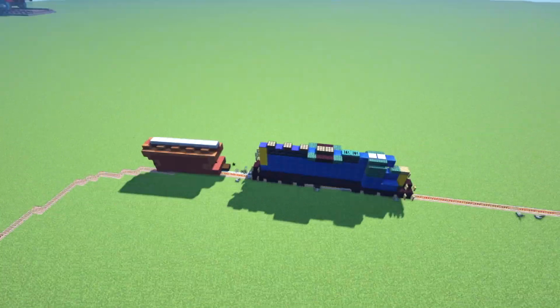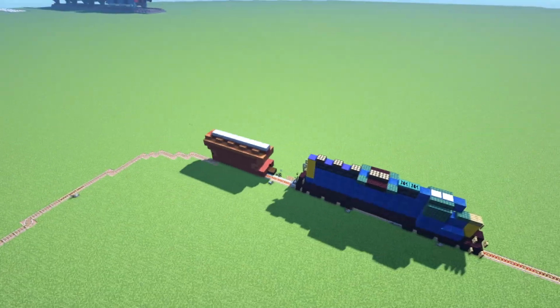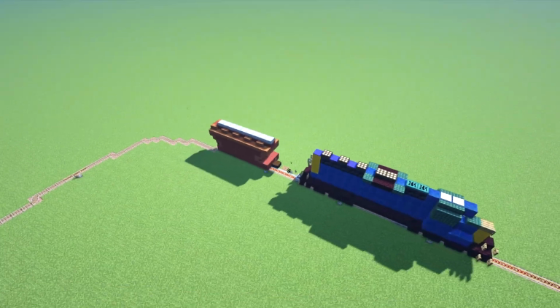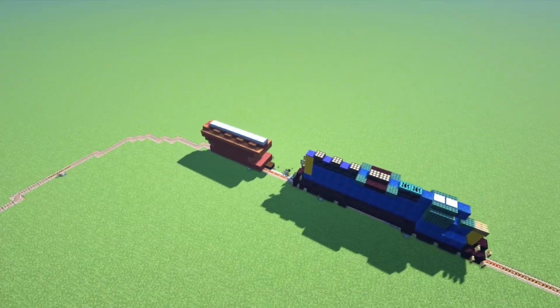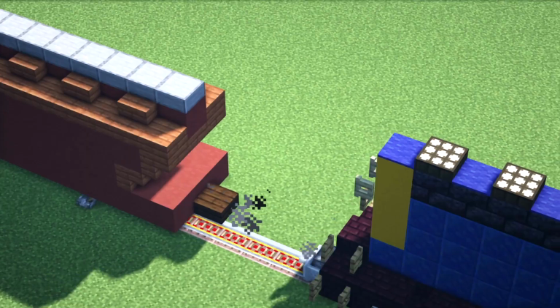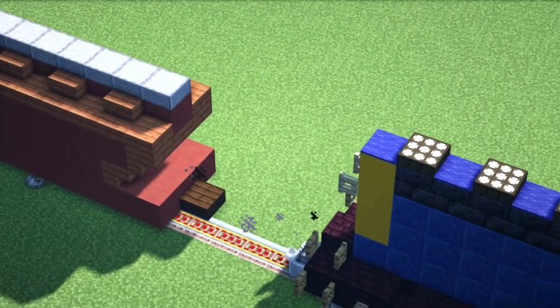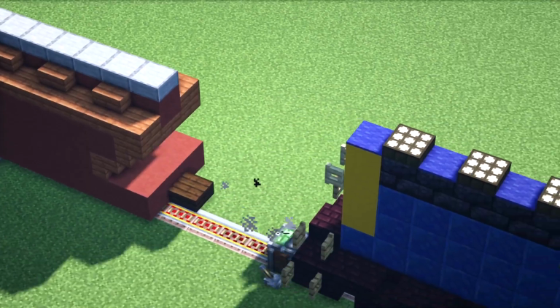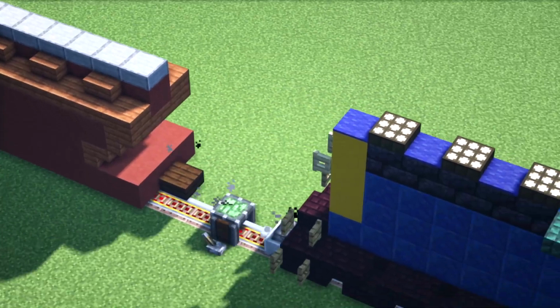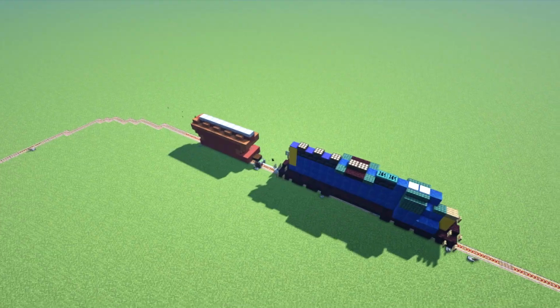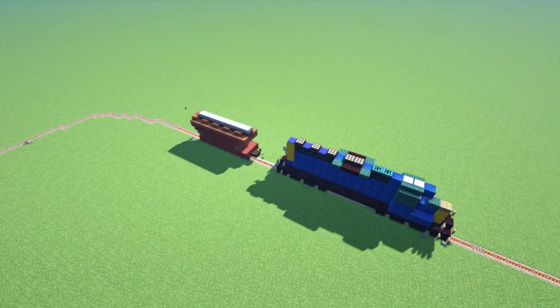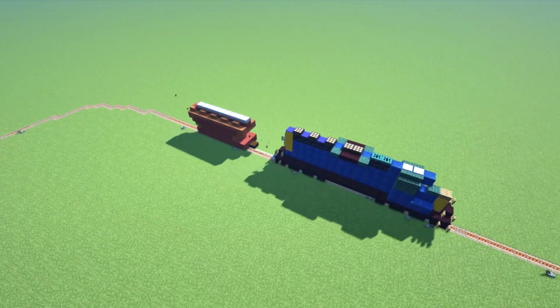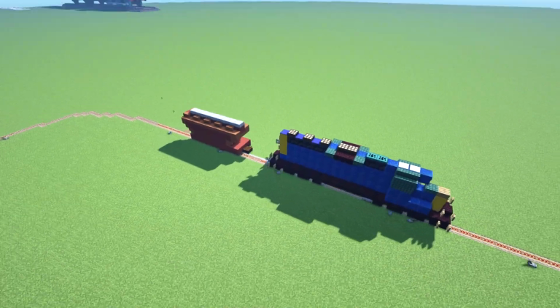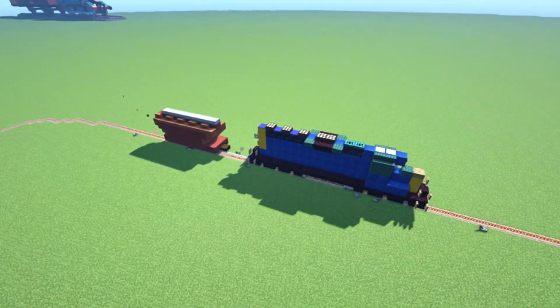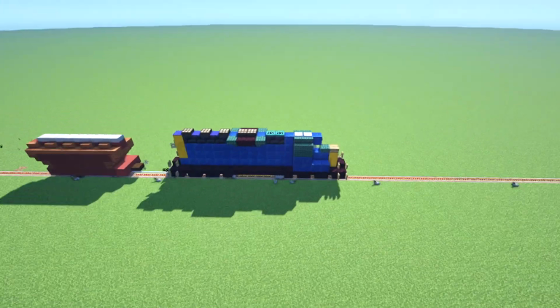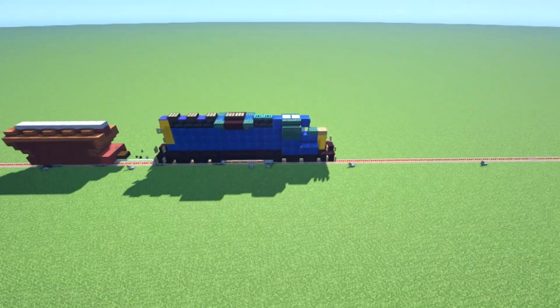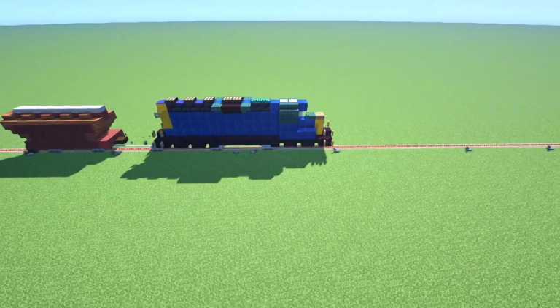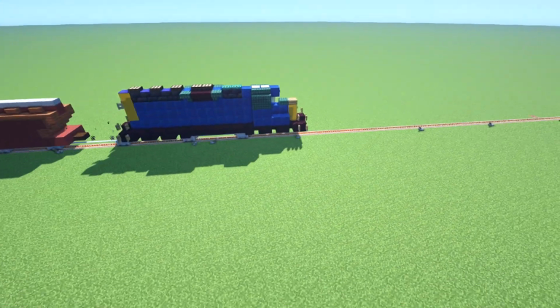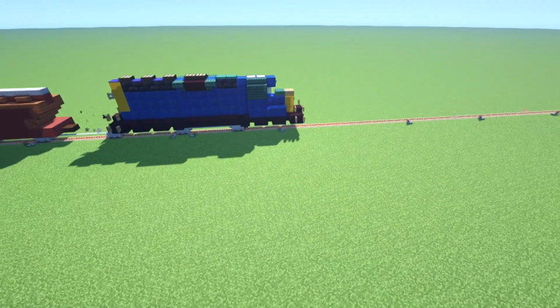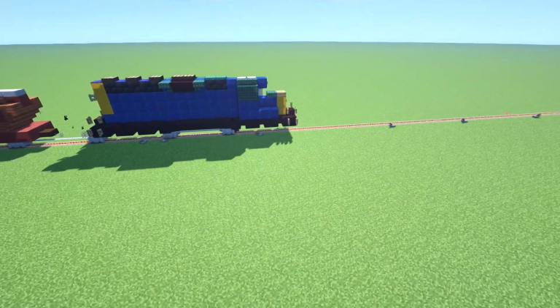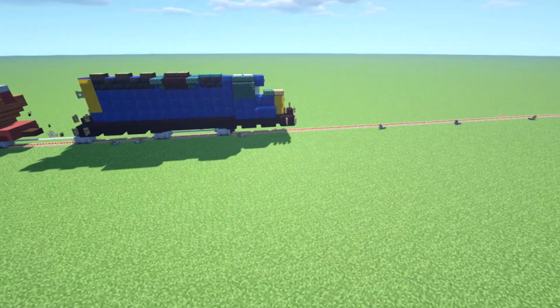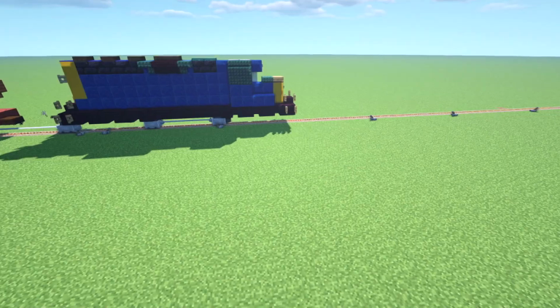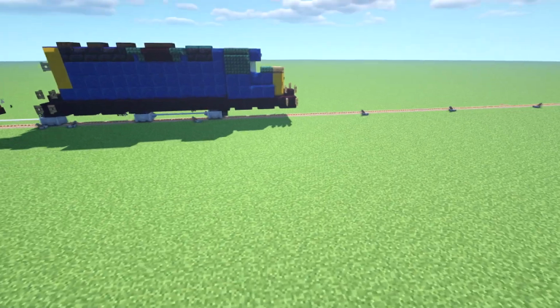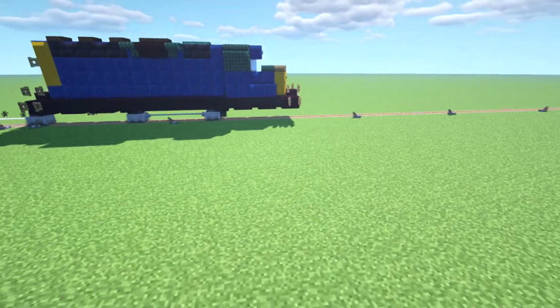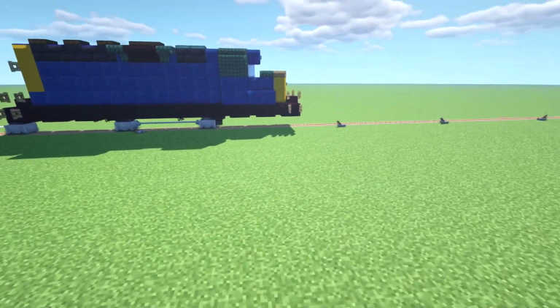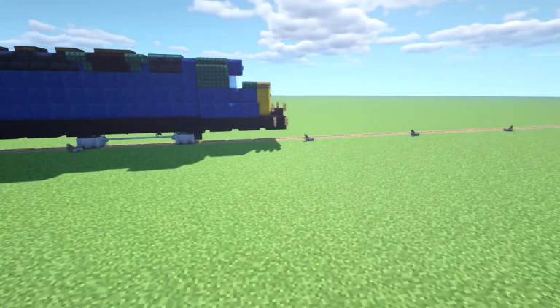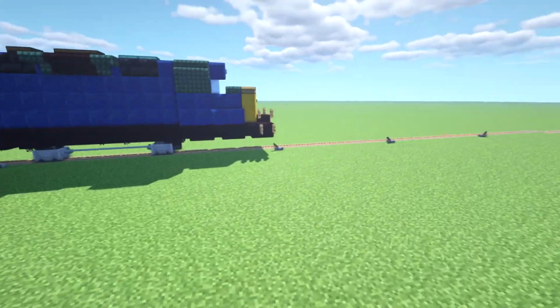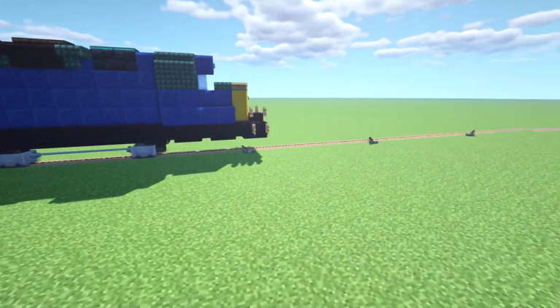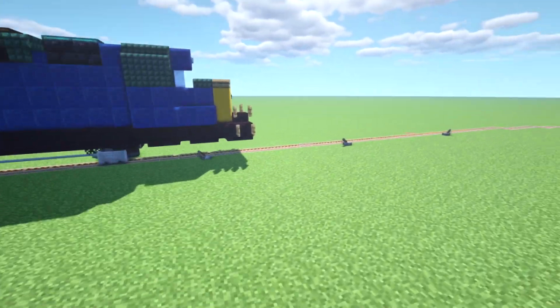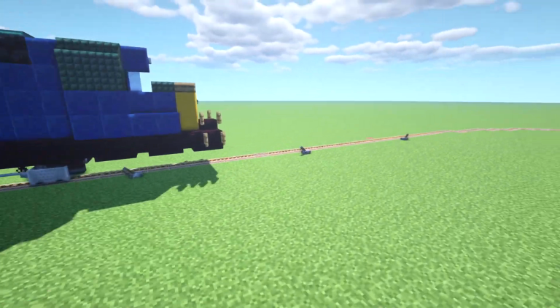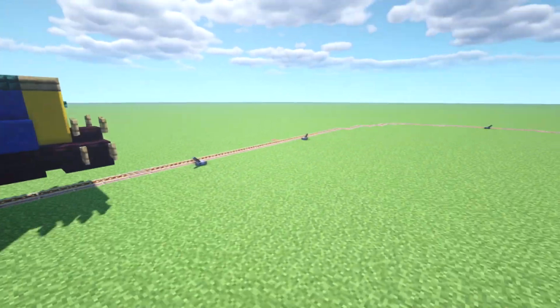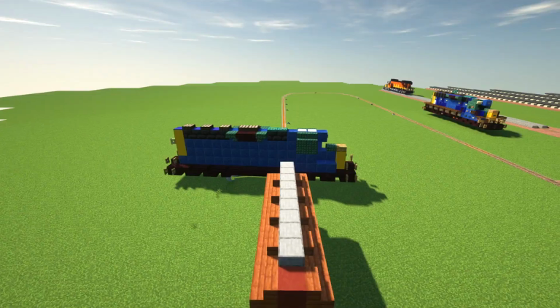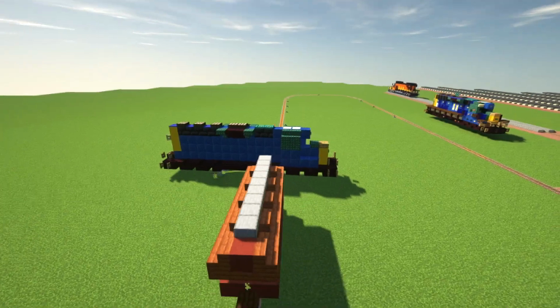The spacing between the cars is a bit far, but you know, it's just a pain to get this properly working.